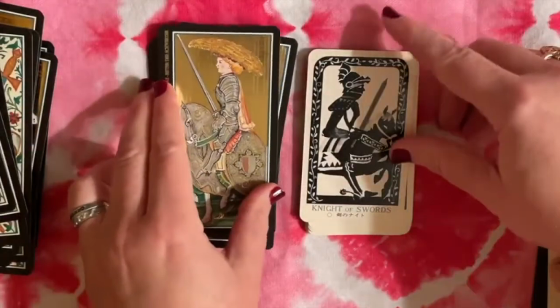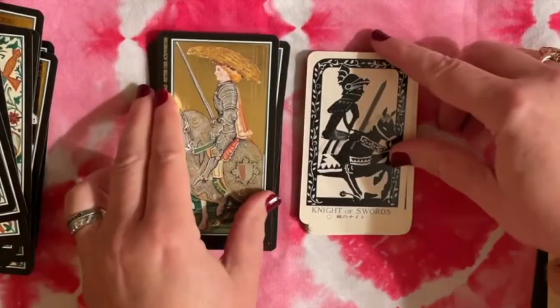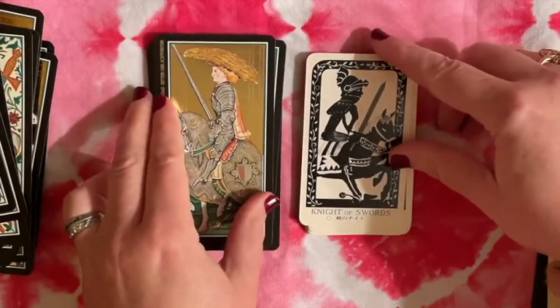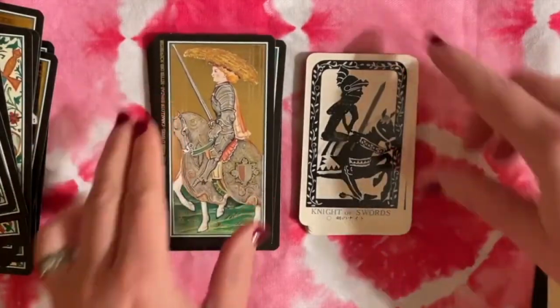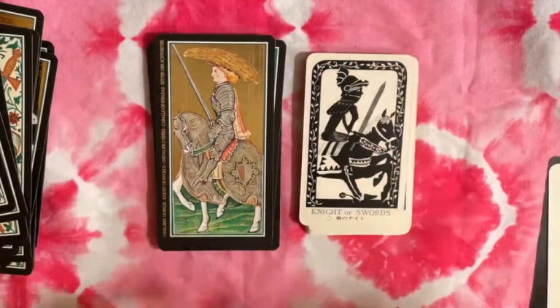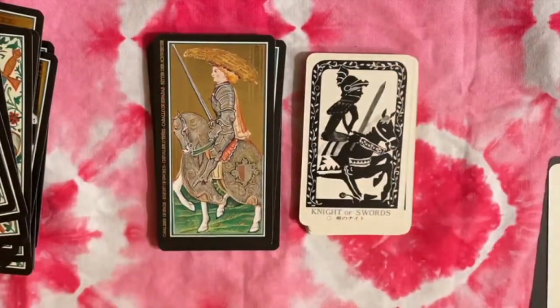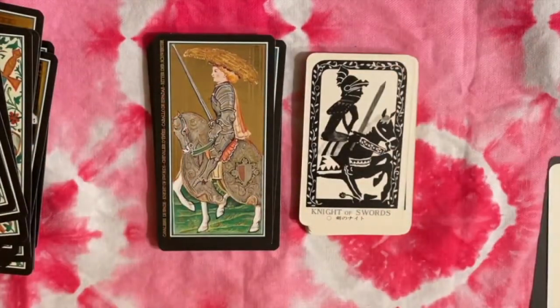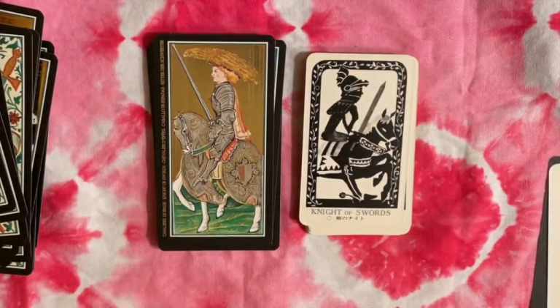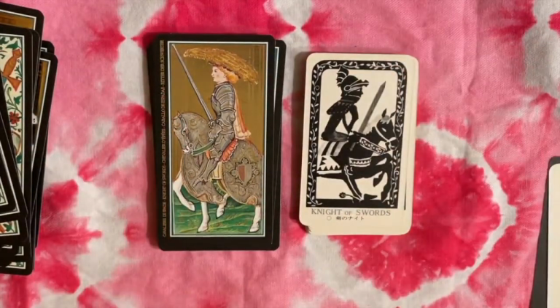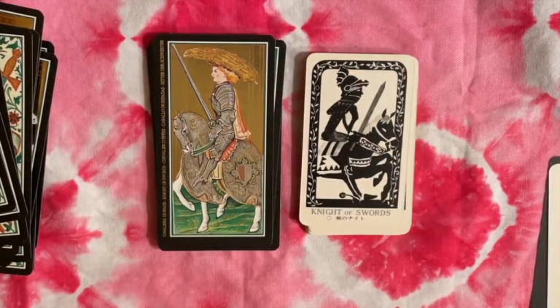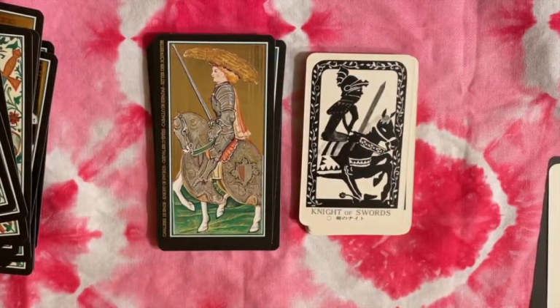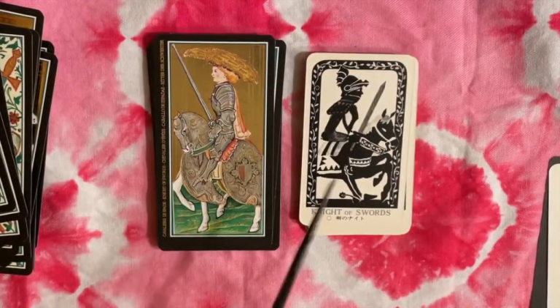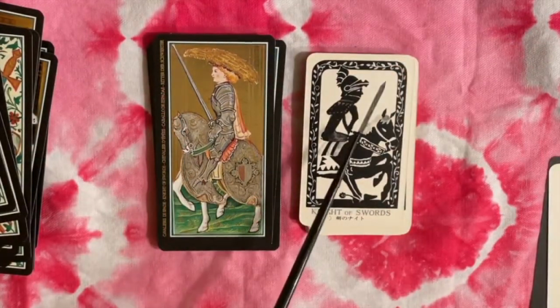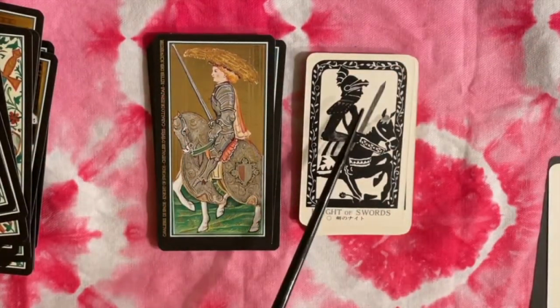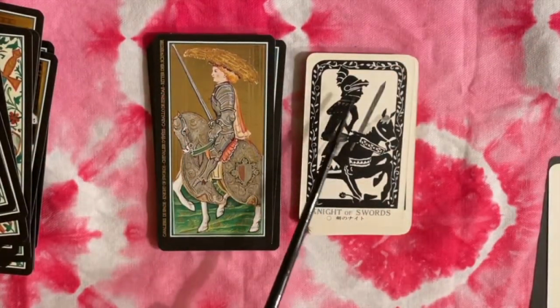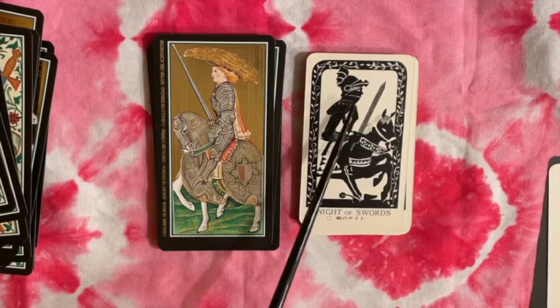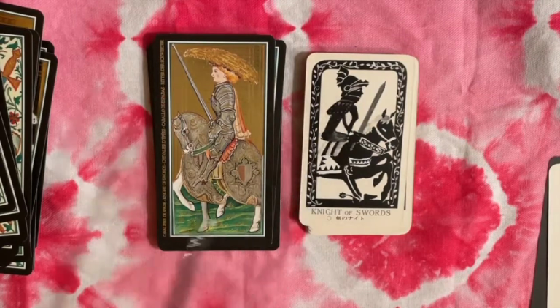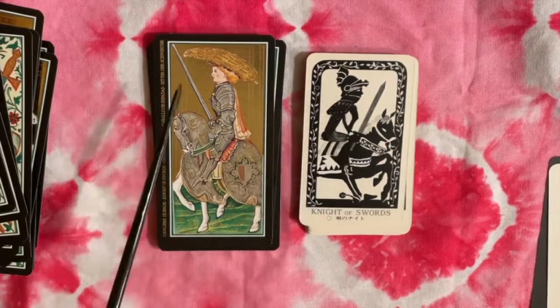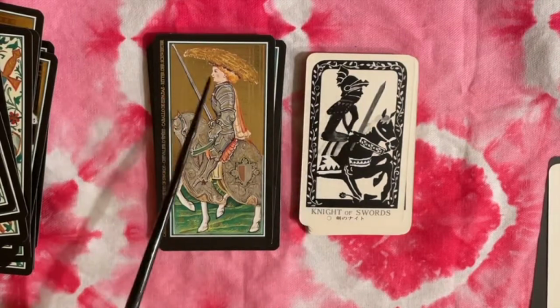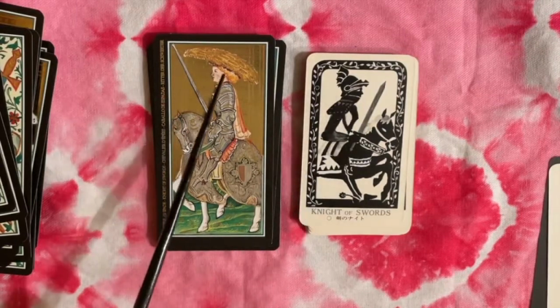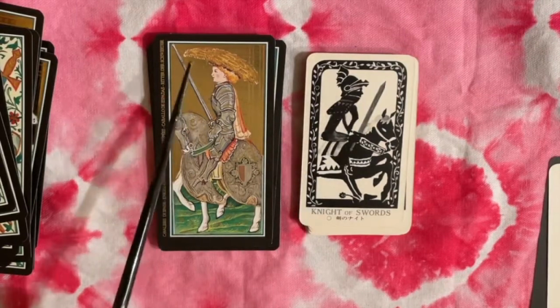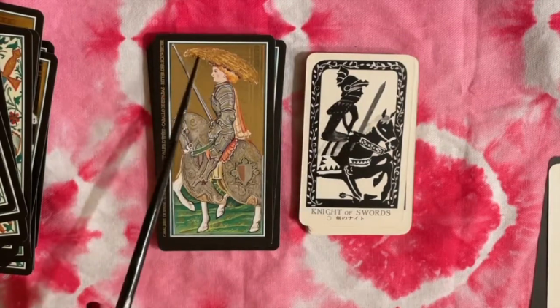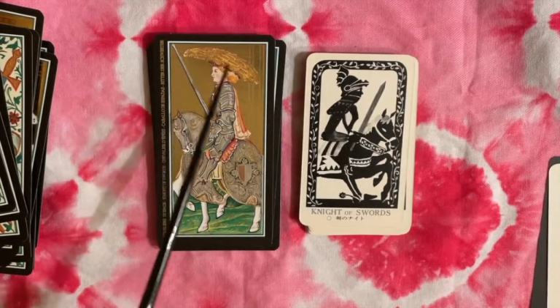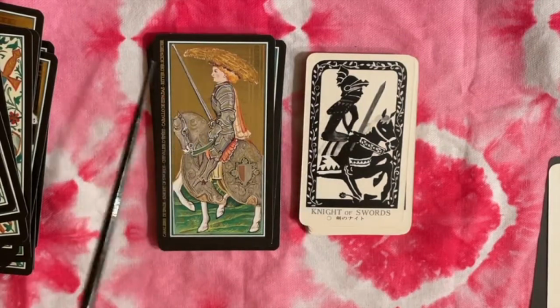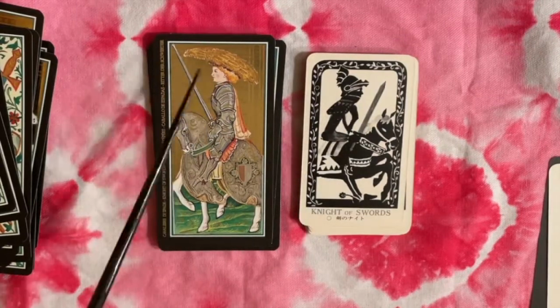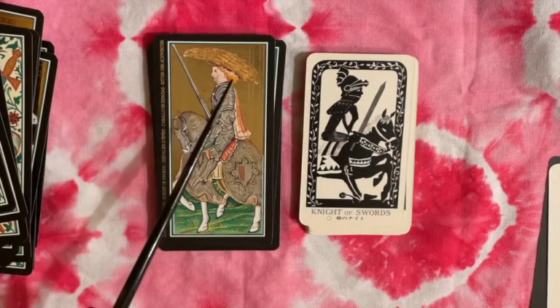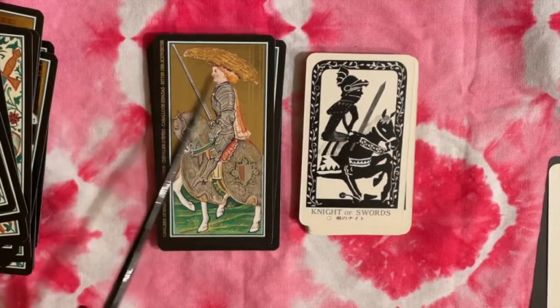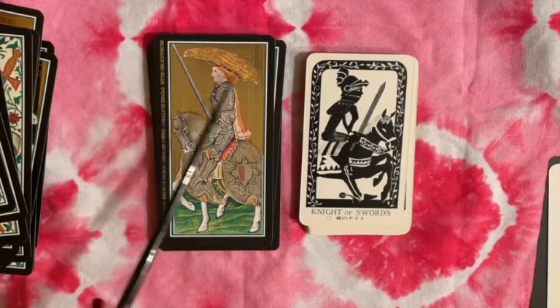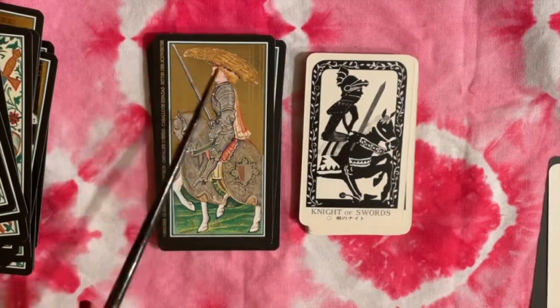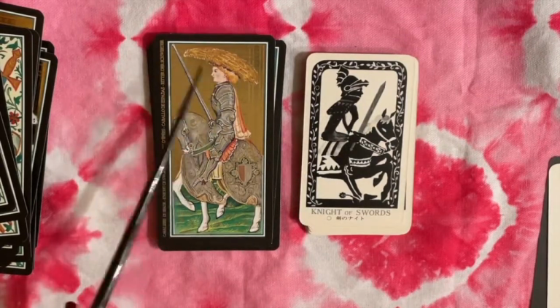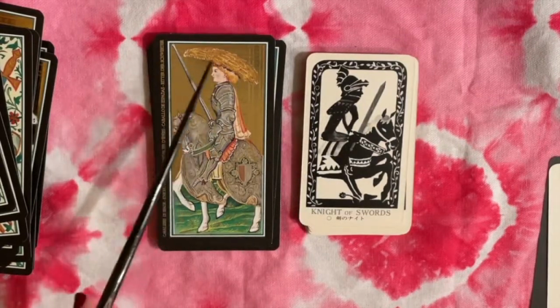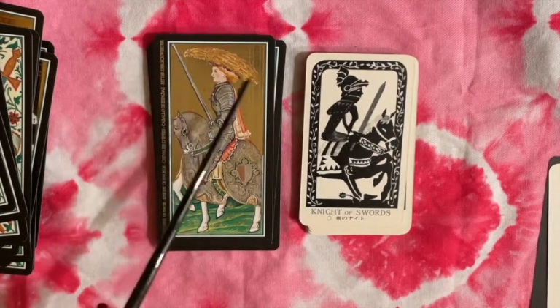Our Knight is also in mail — this one has a helmet, while this one has just a fancy hat made of feathers.